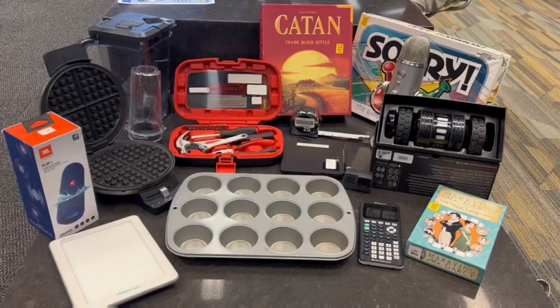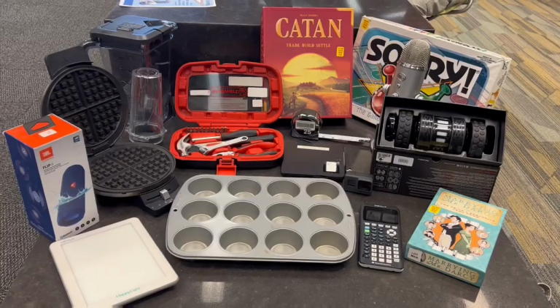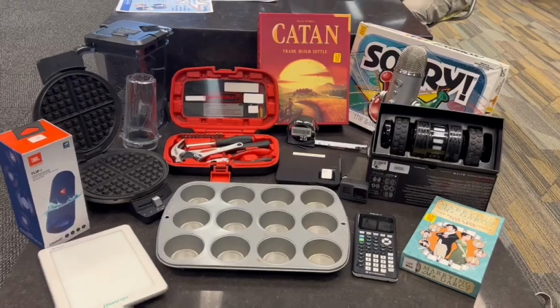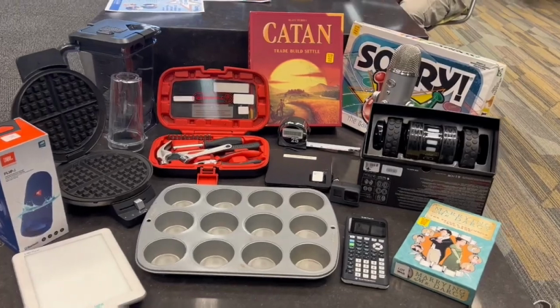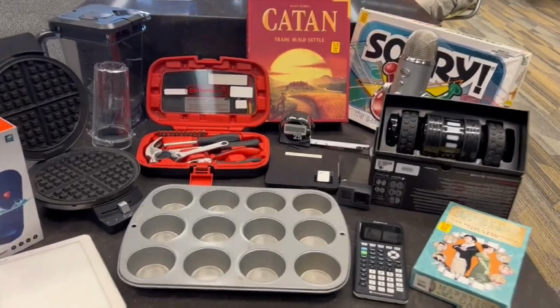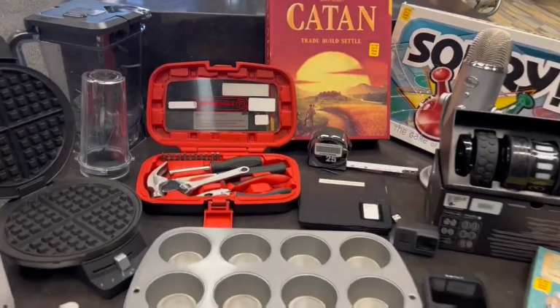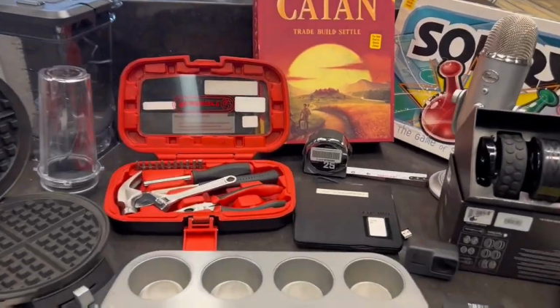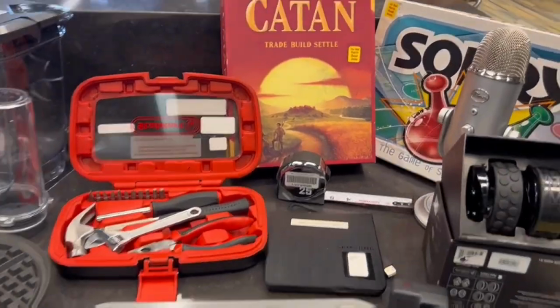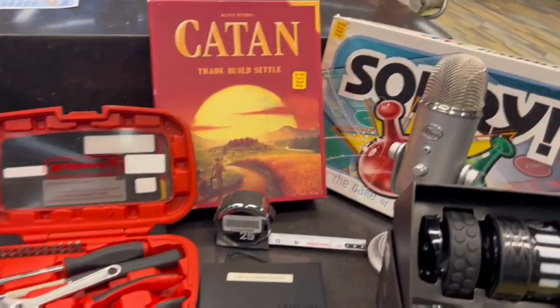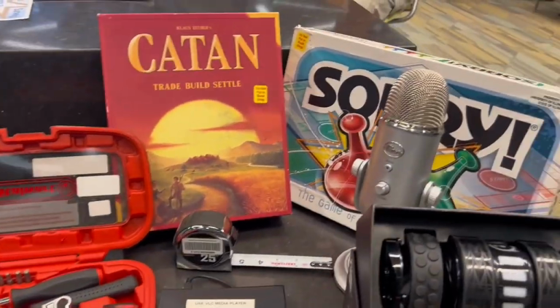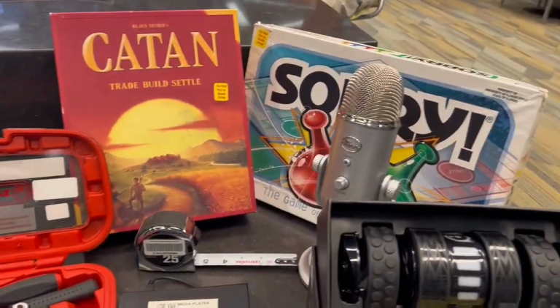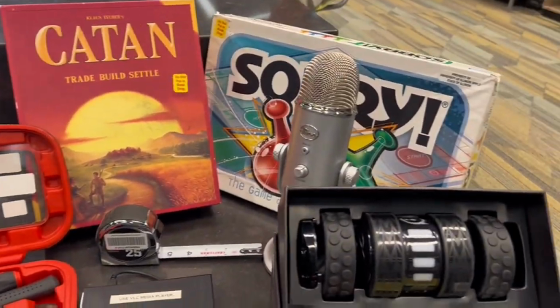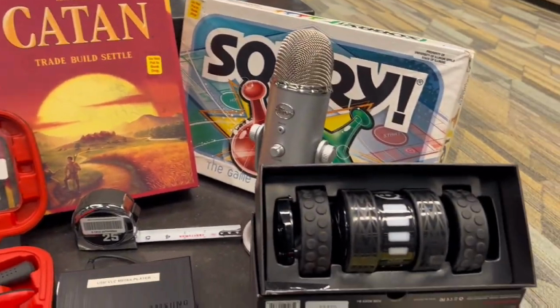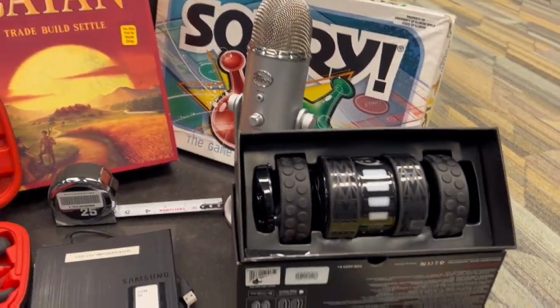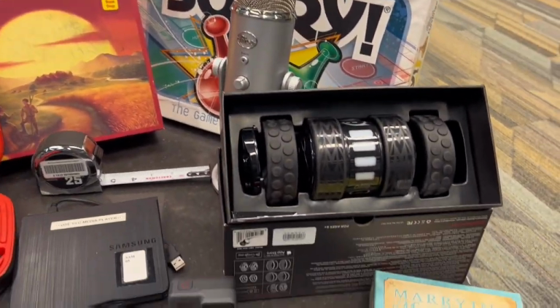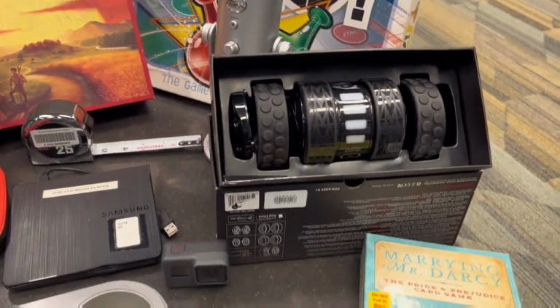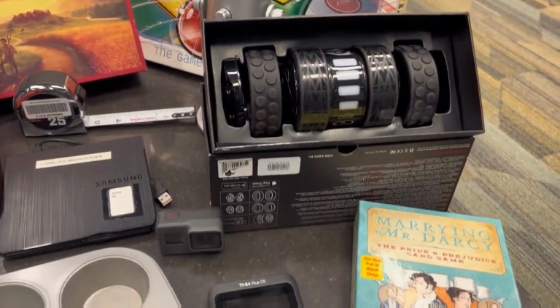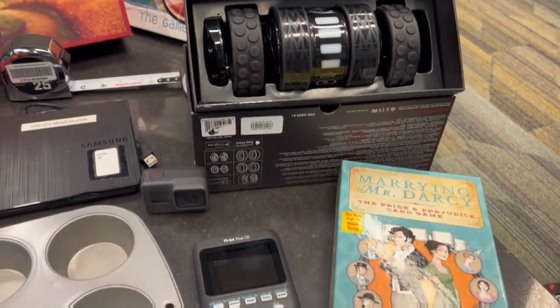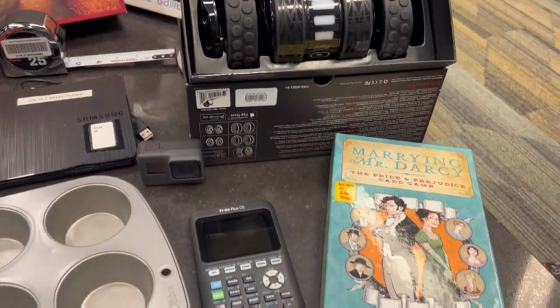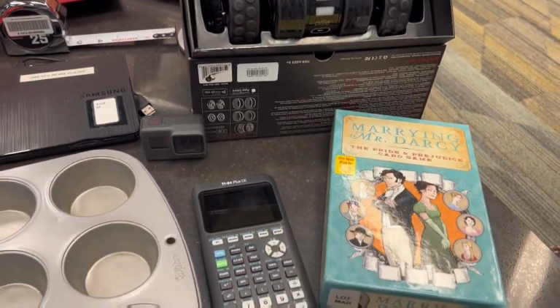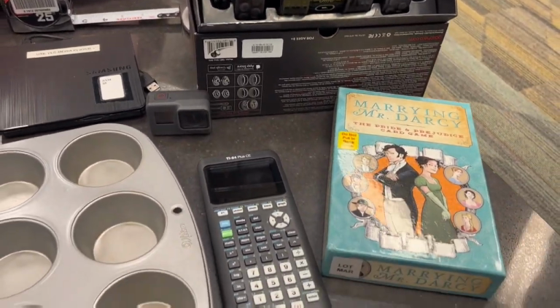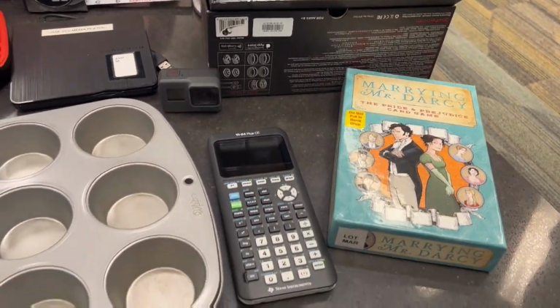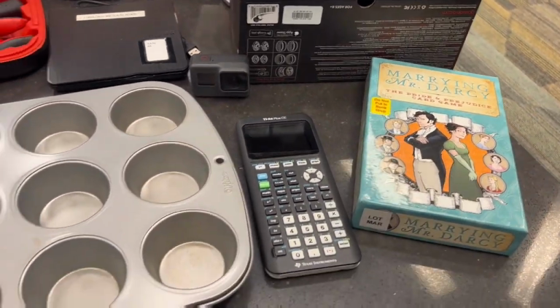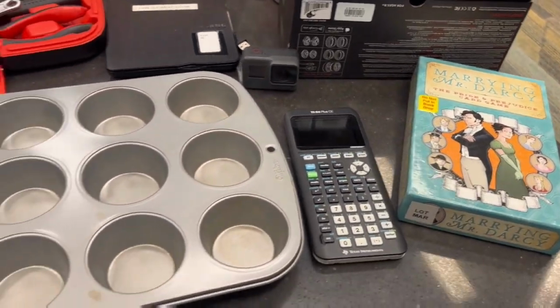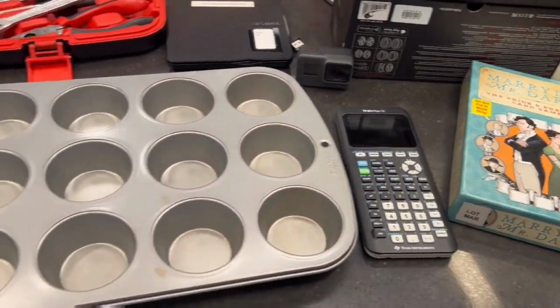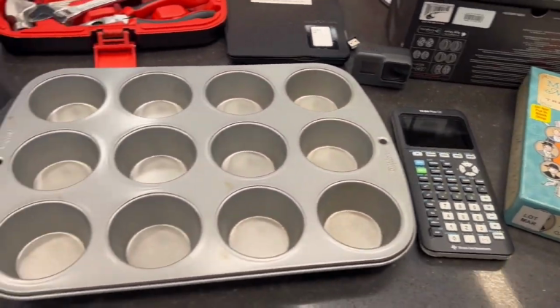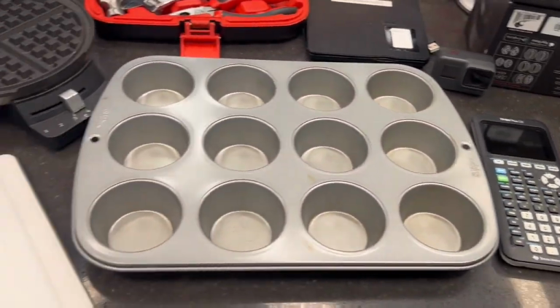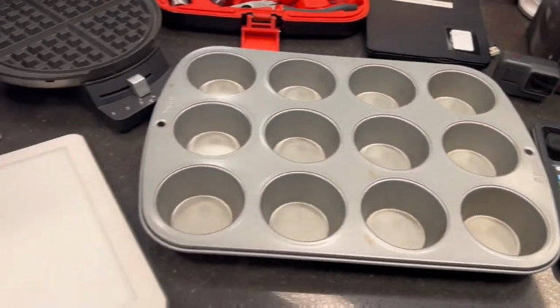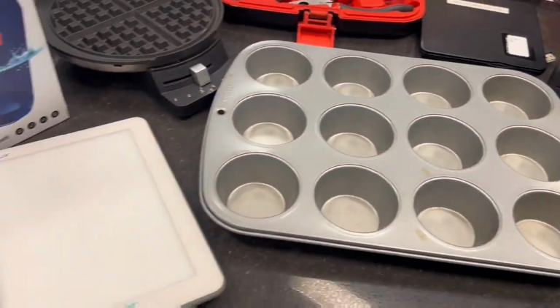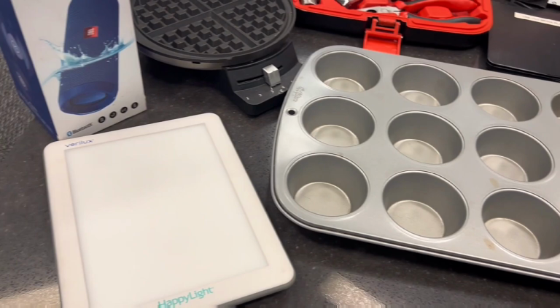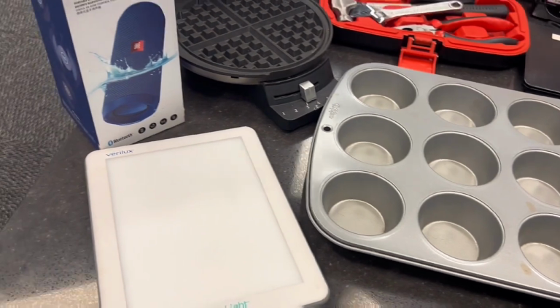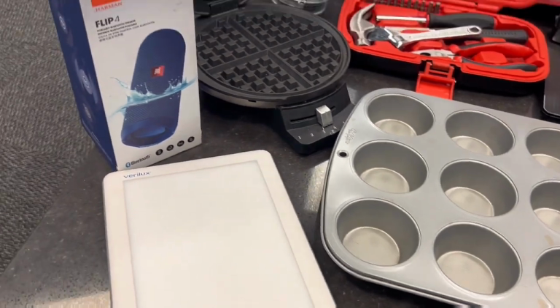Hi! This video will show some of our collections at Brookins Library, starting off with the Library of Things collections.